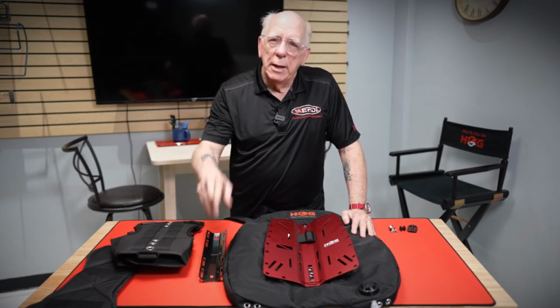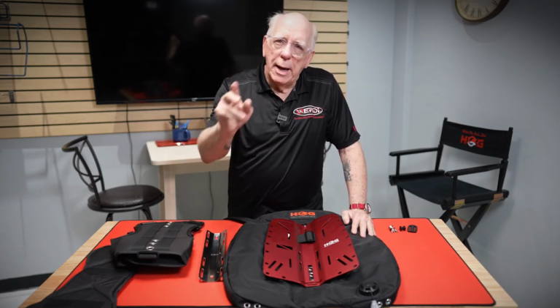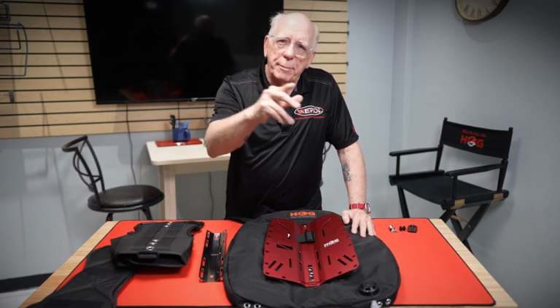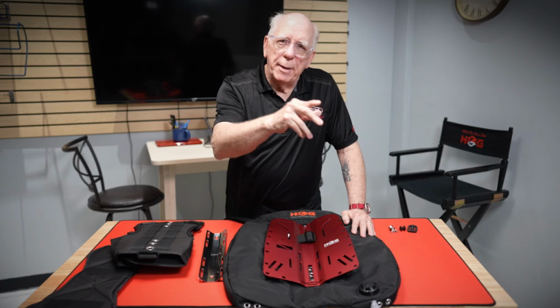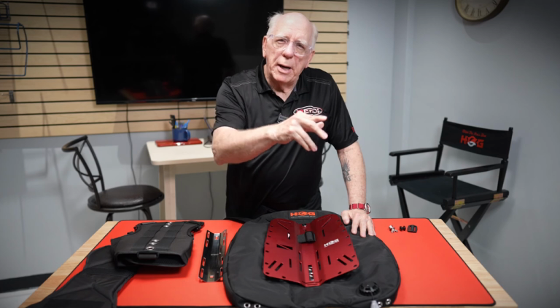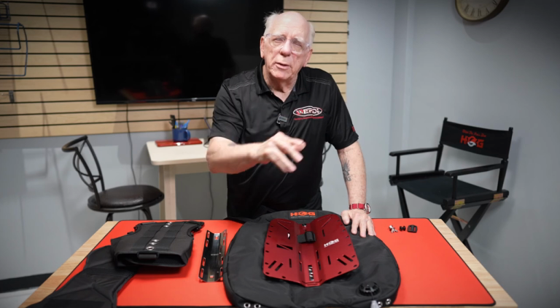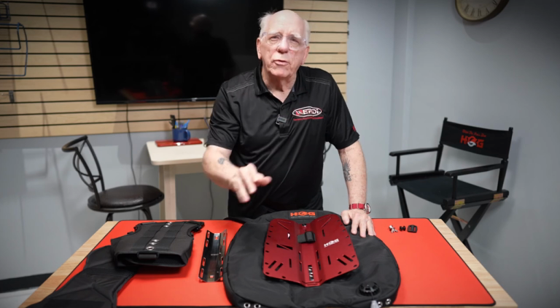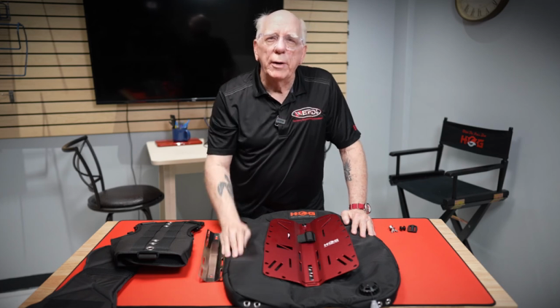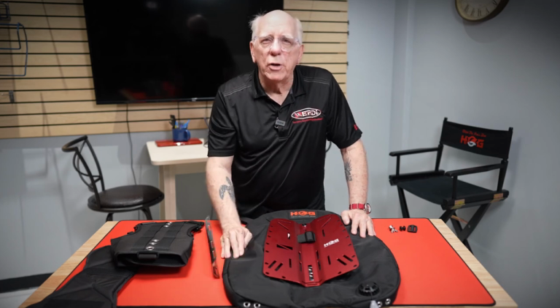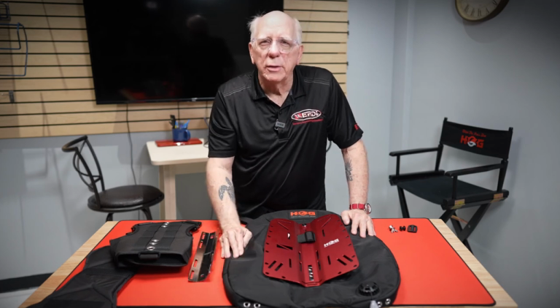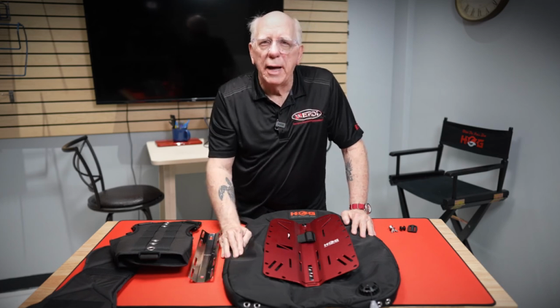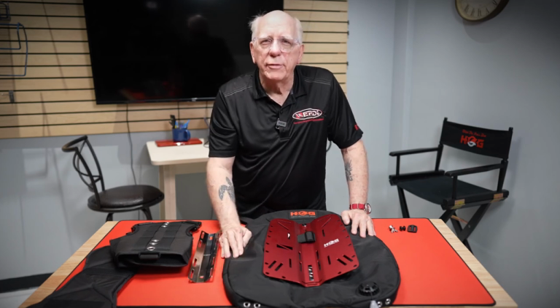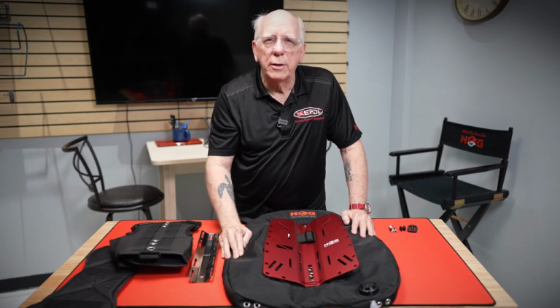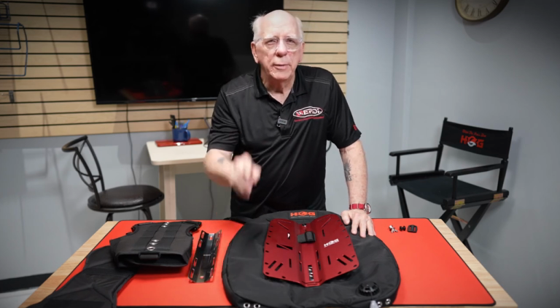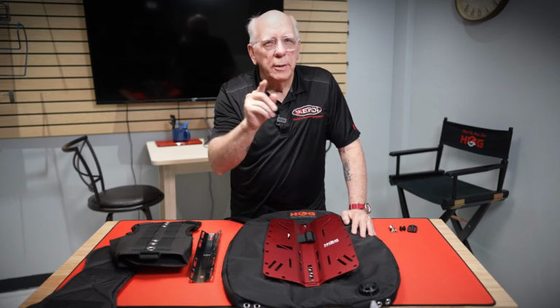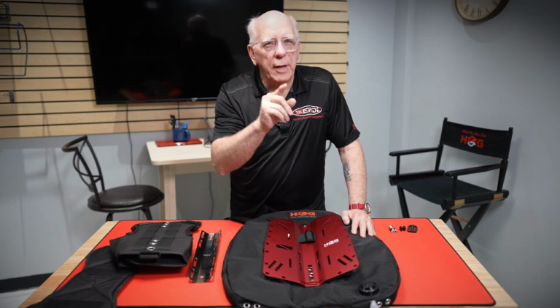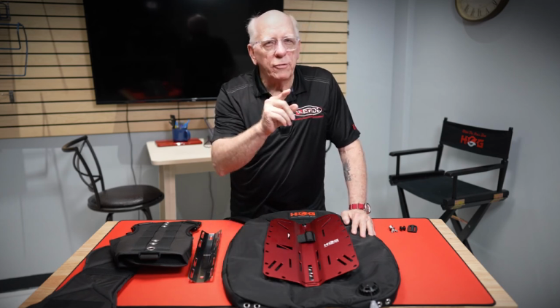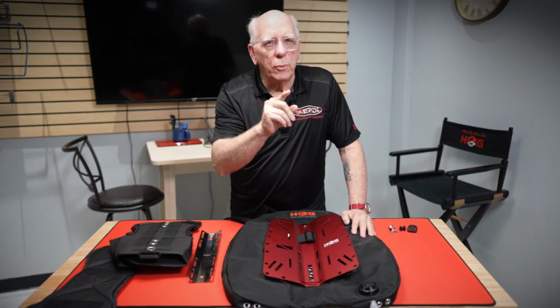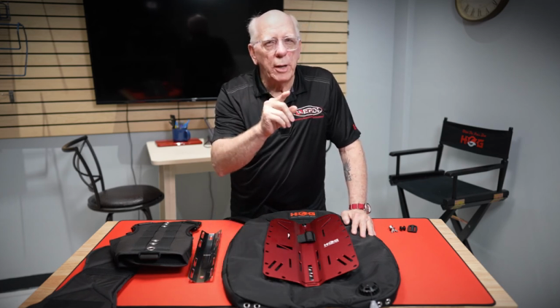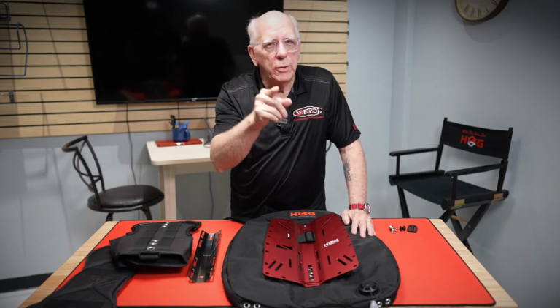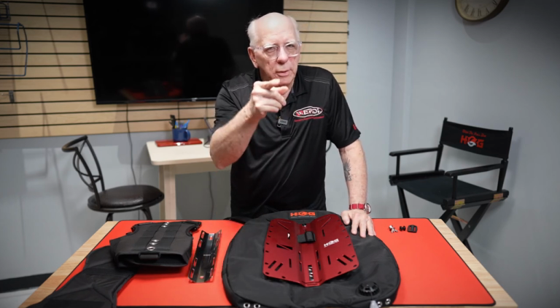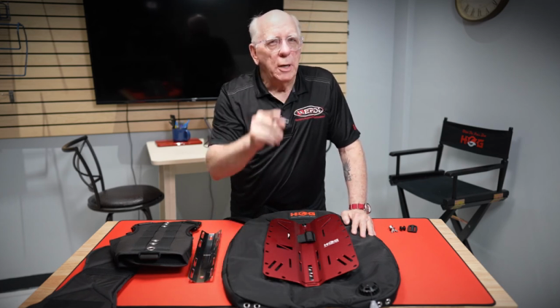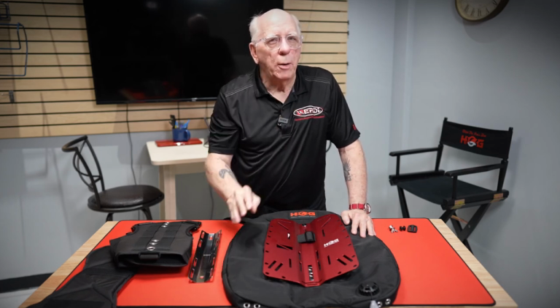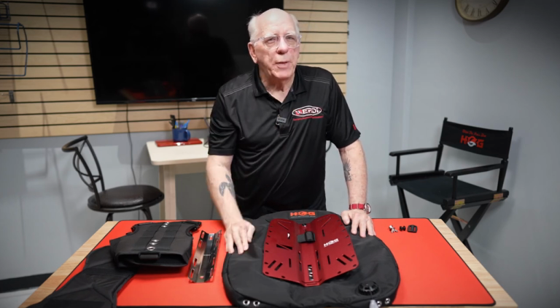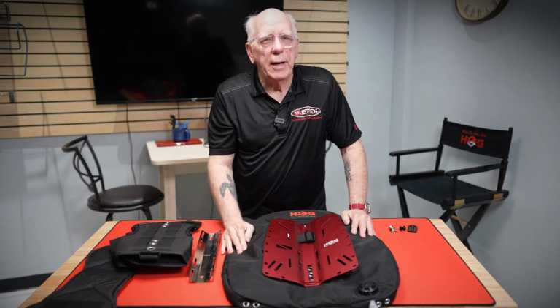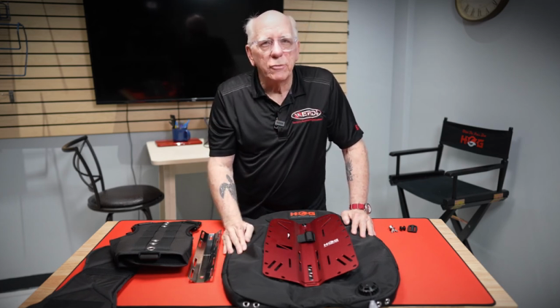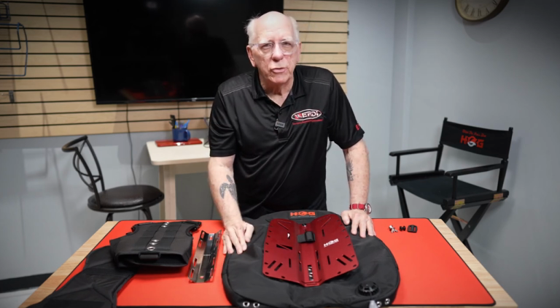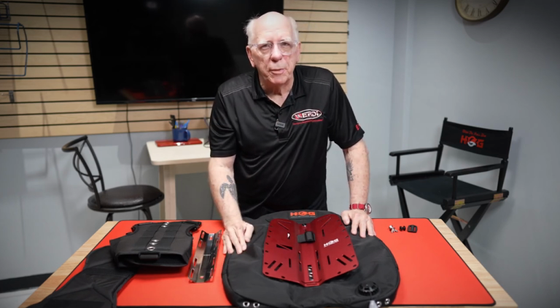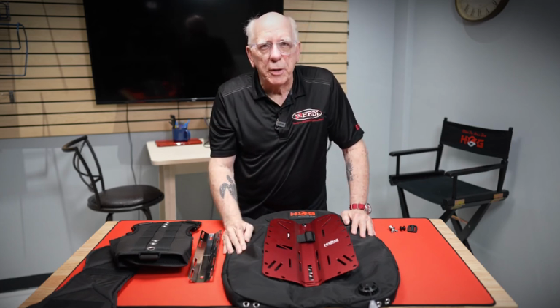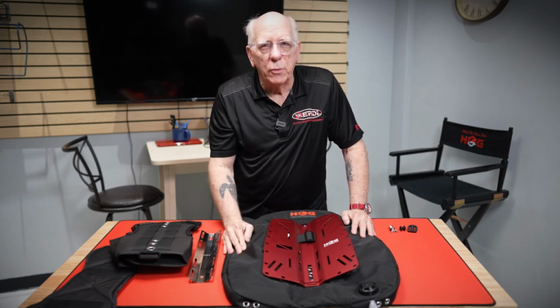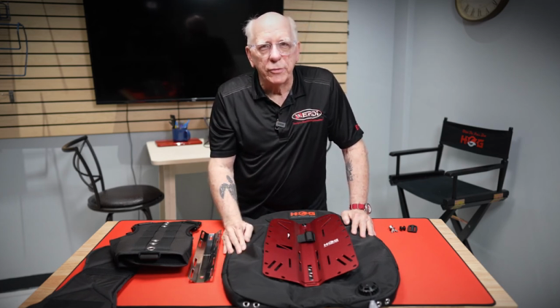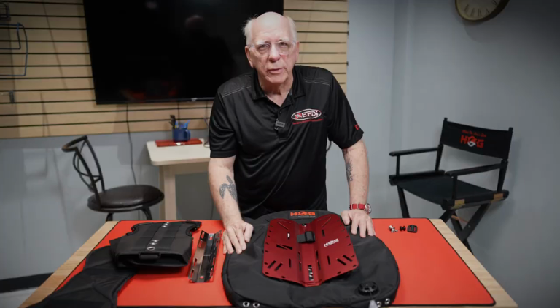I'm Bob Collins for Edgehog Dive Gear. Thanks for watching. Hope that answered some of your questions.